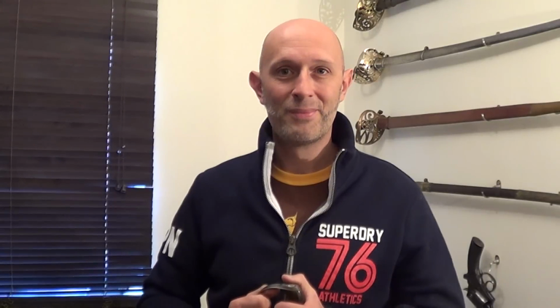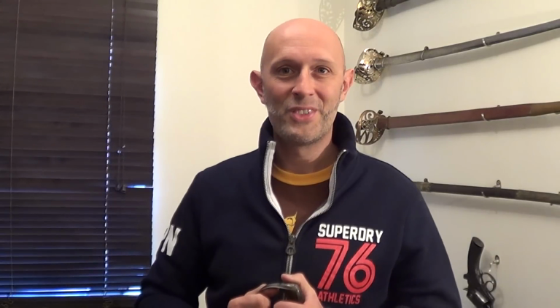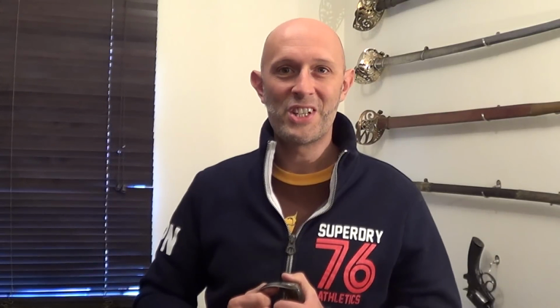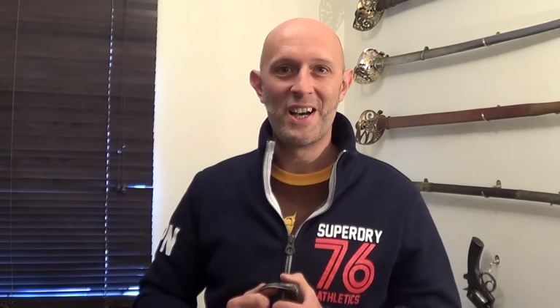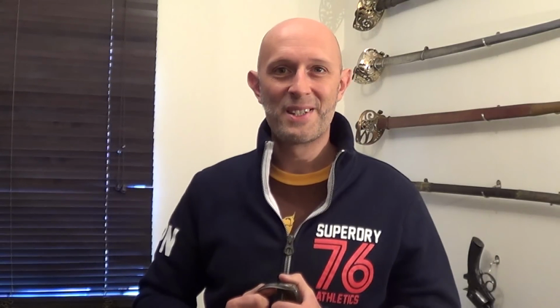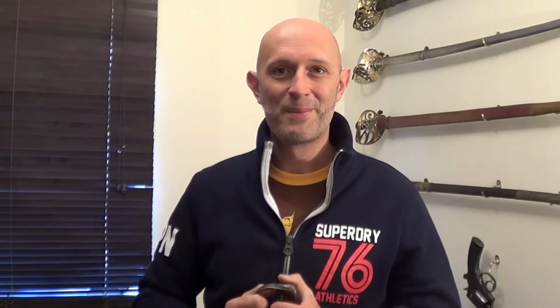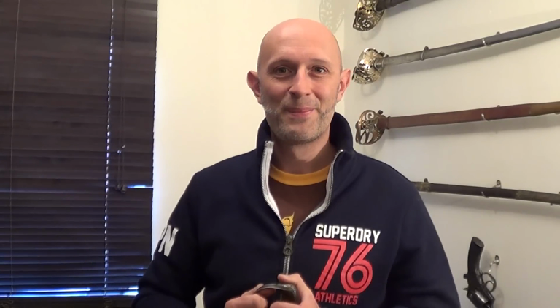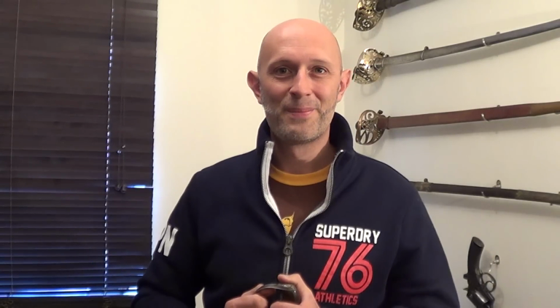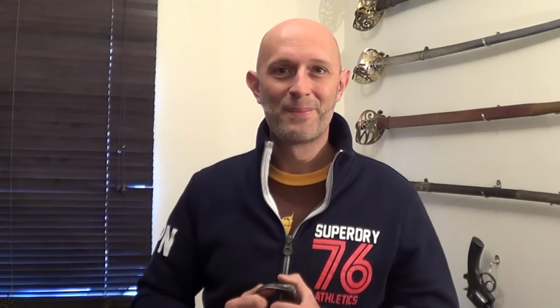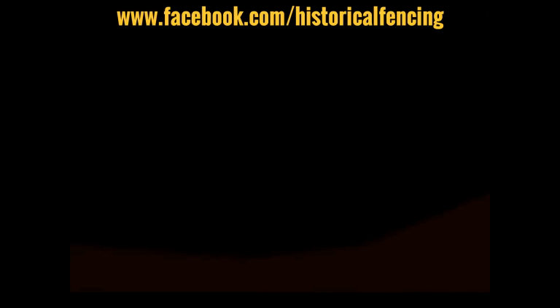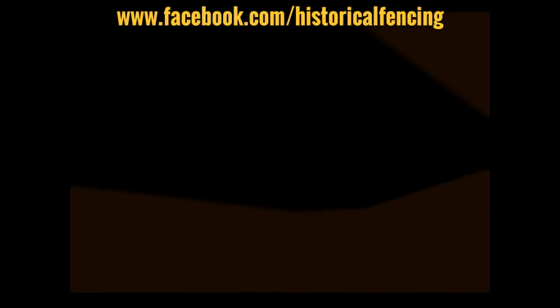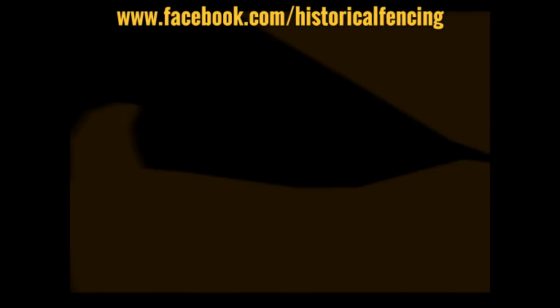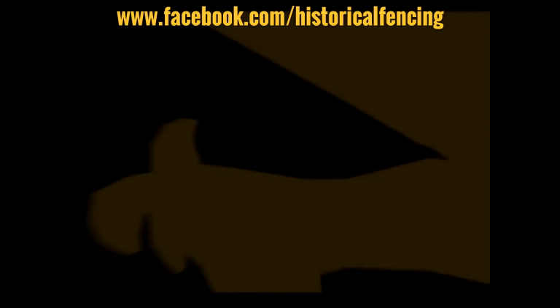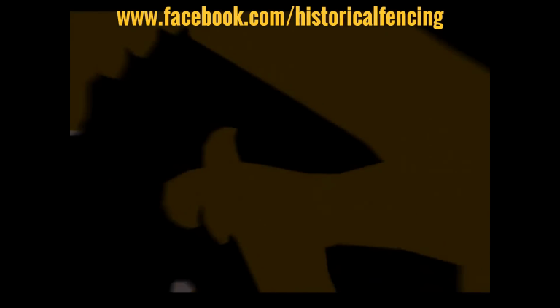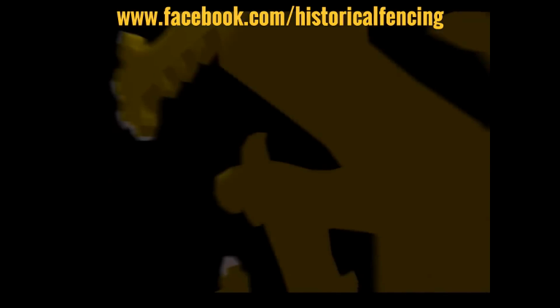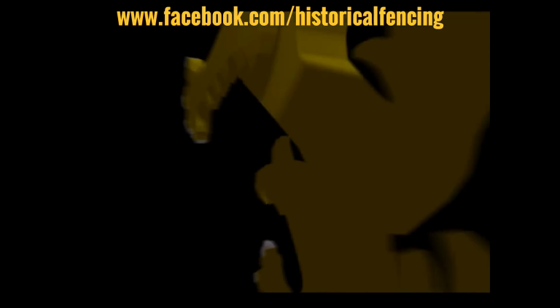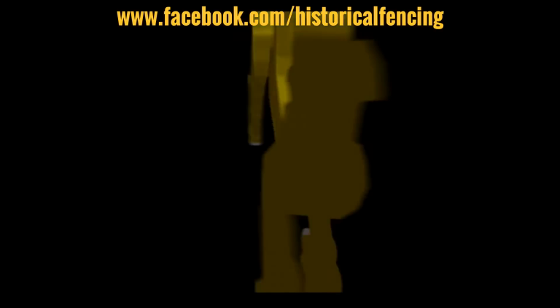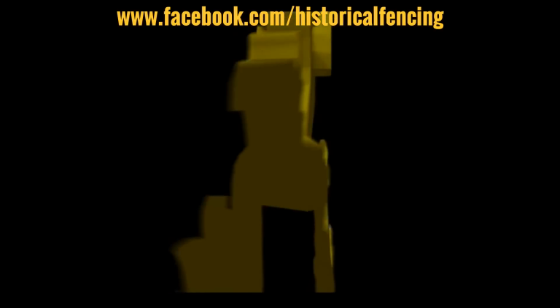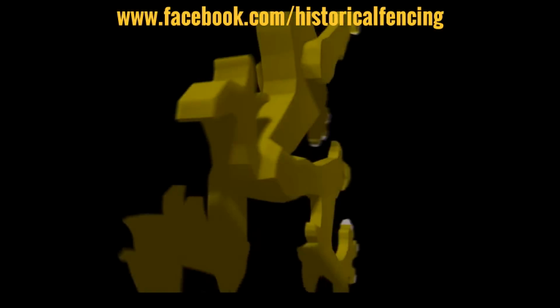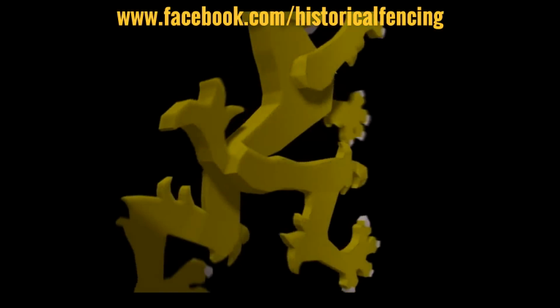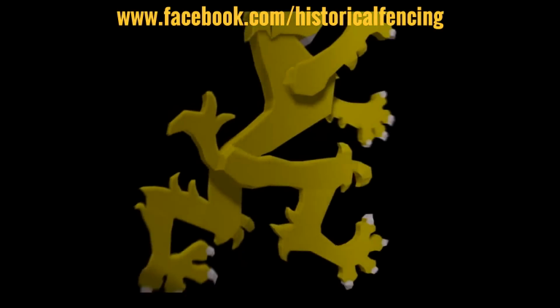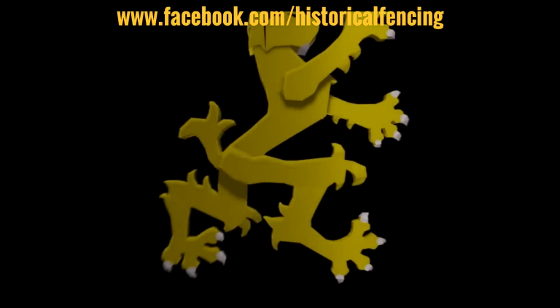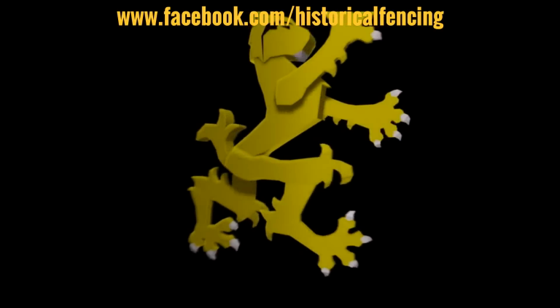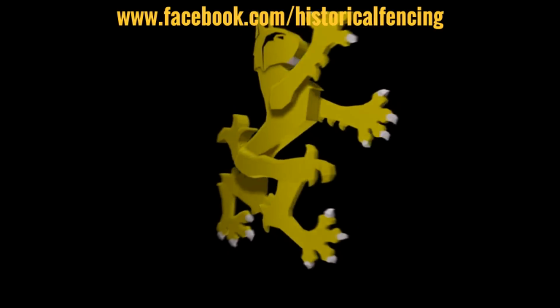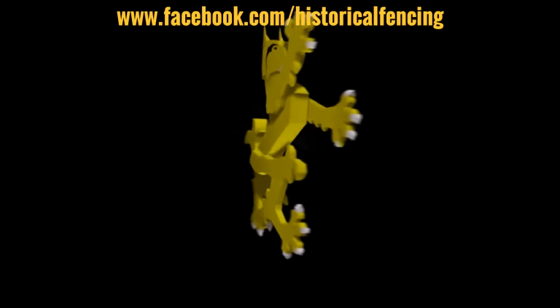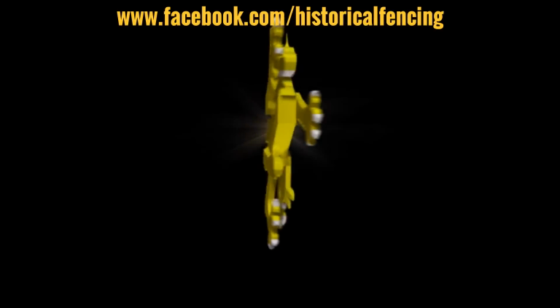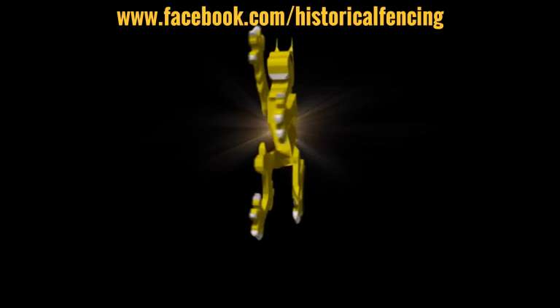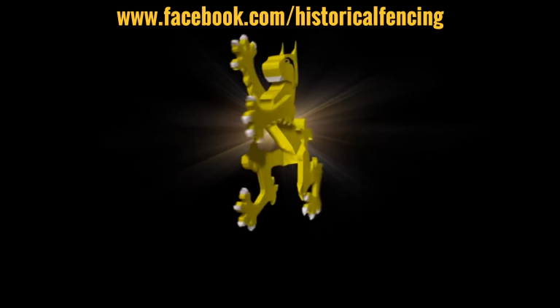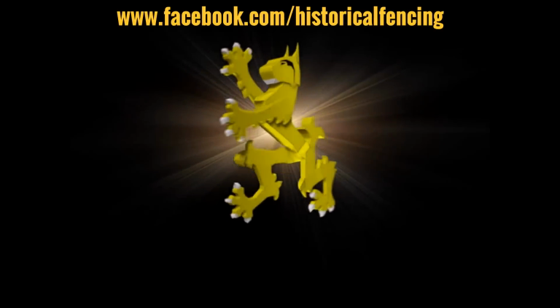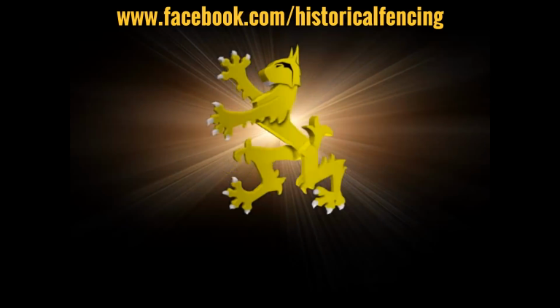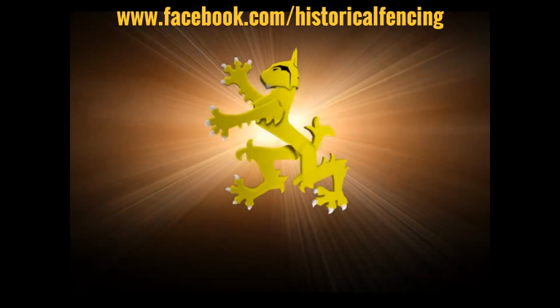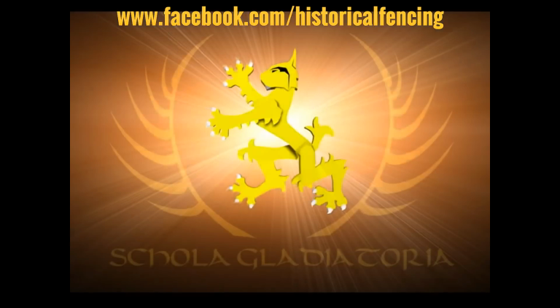Cheers, guys! Thank you for watching. Please subscribe and feel free to follow us on Facebook.